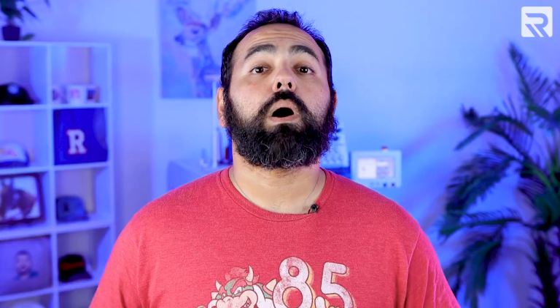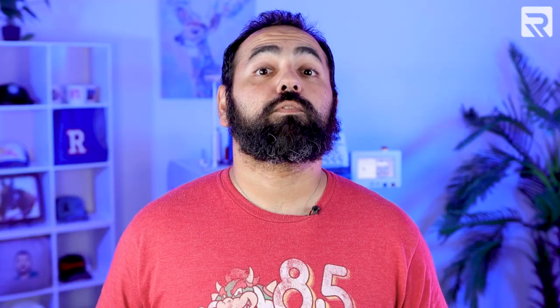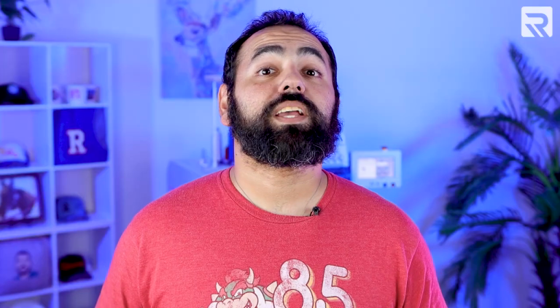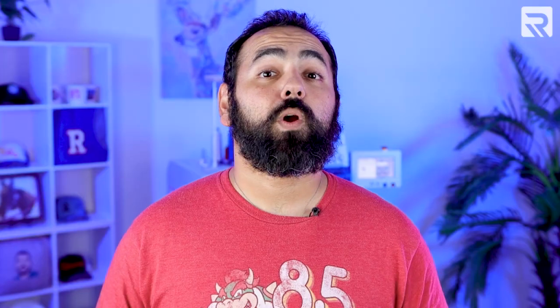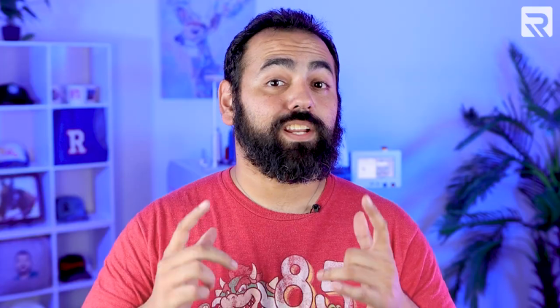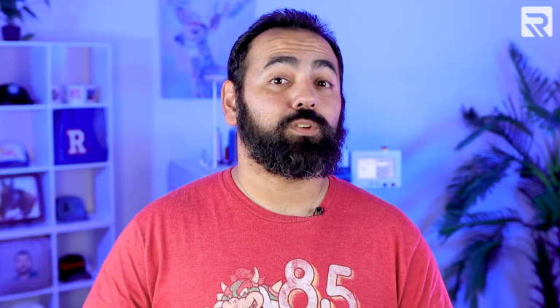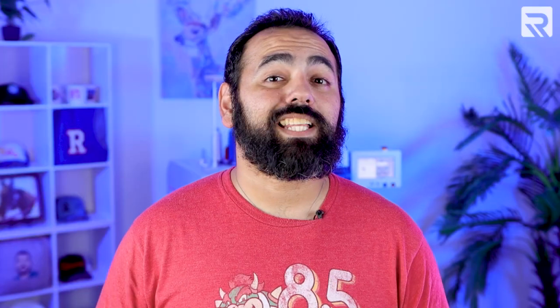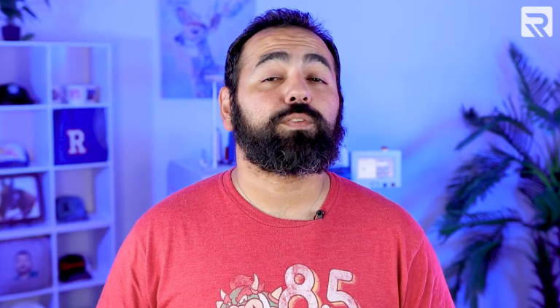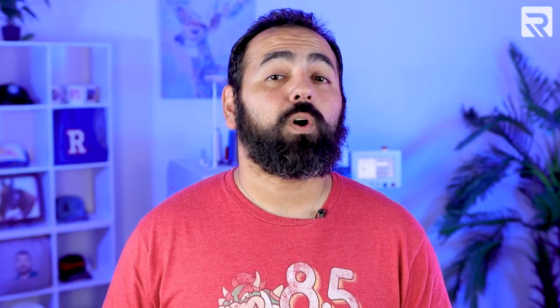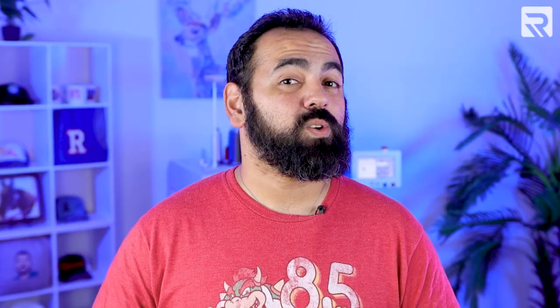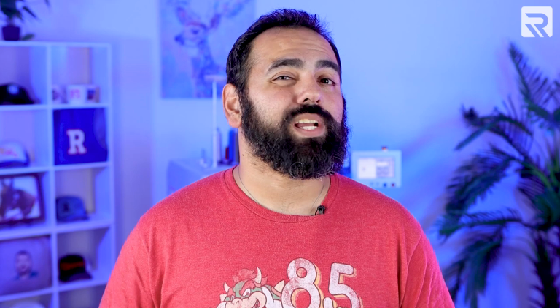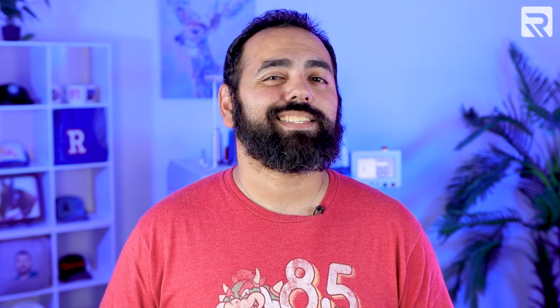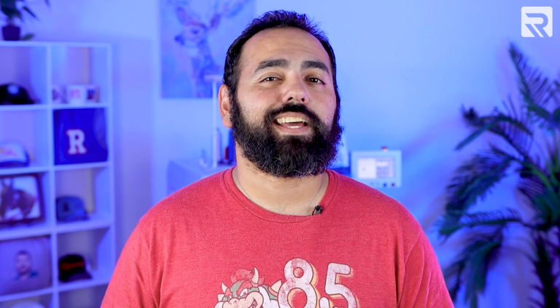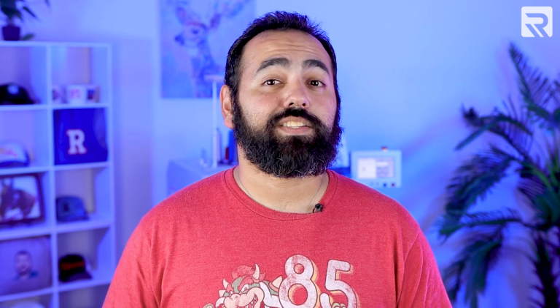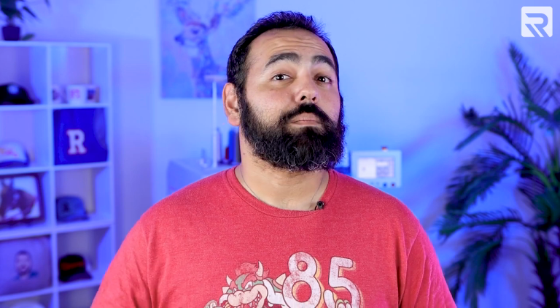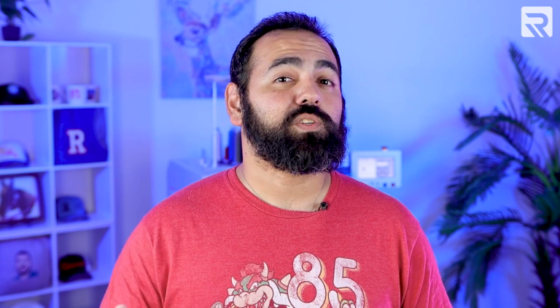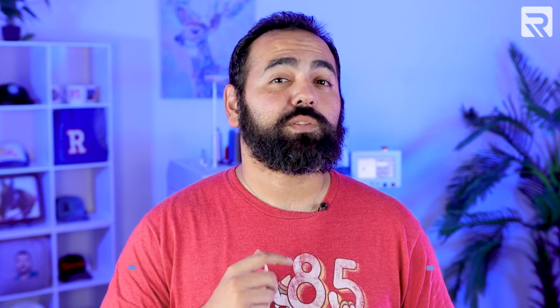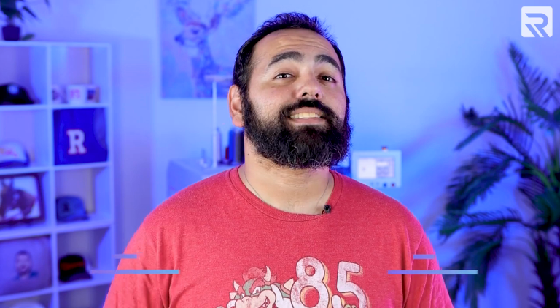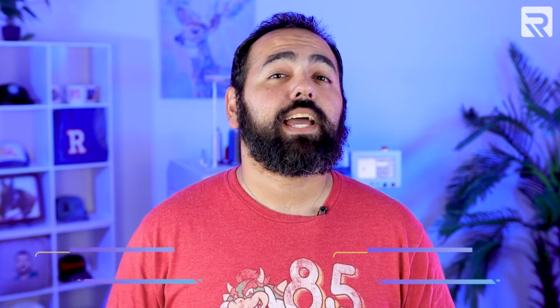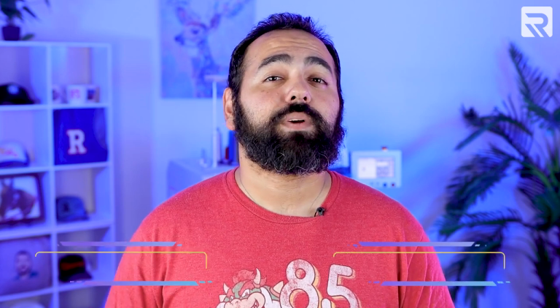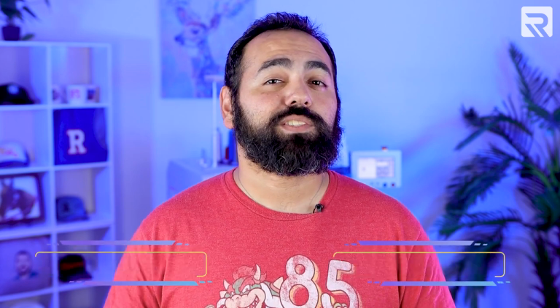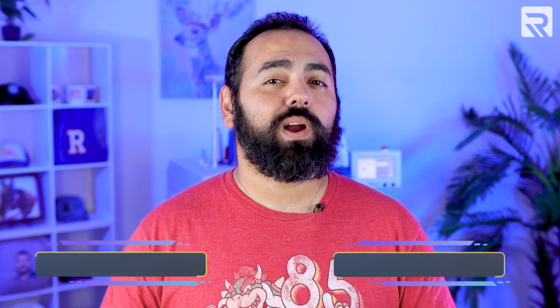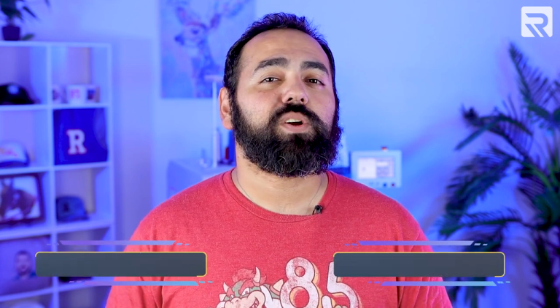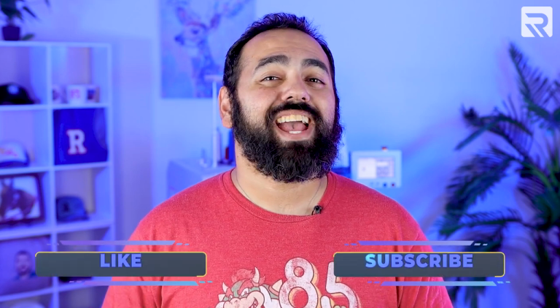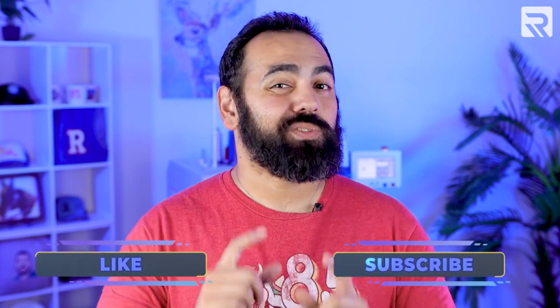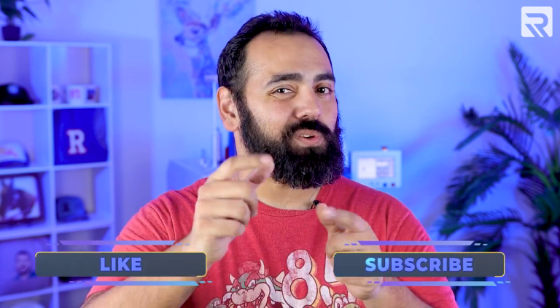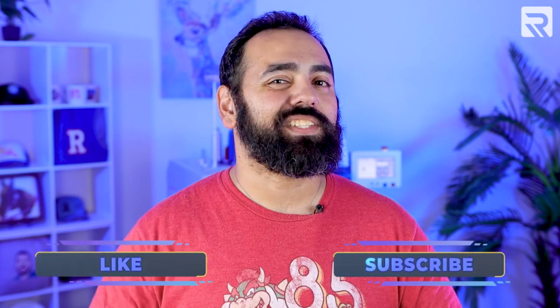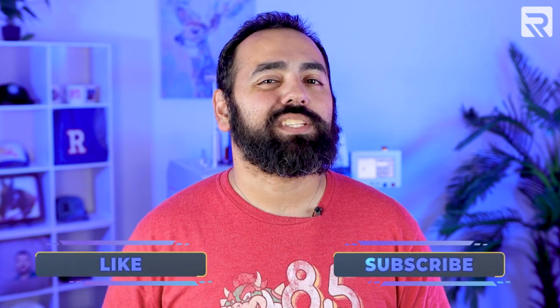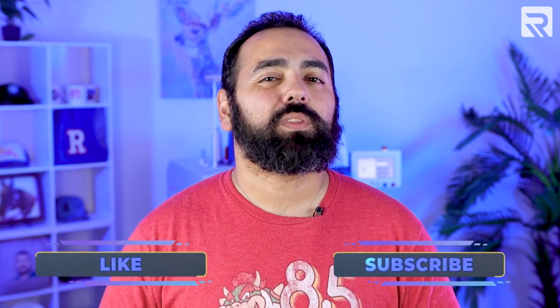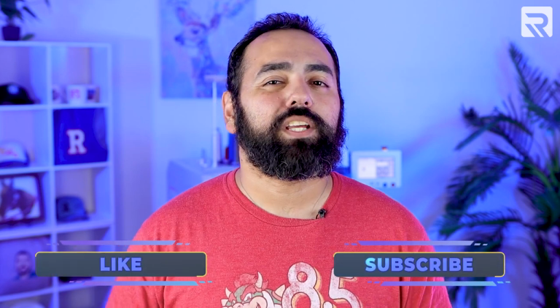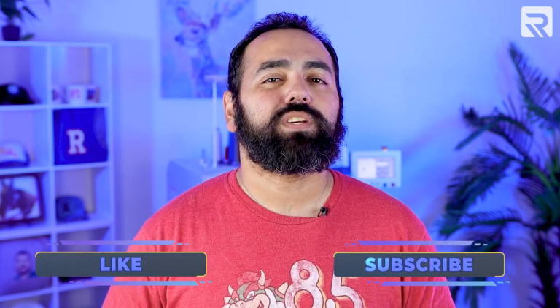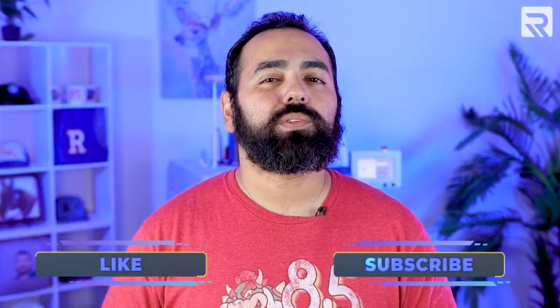But before we get started, if you like this video or enjoy content like this, be sure to smash that like button and subscribe to our channel so you can stay up to date with our latest videos.